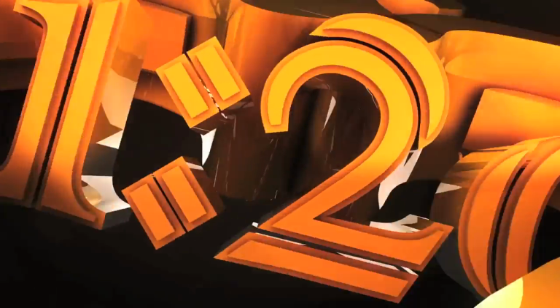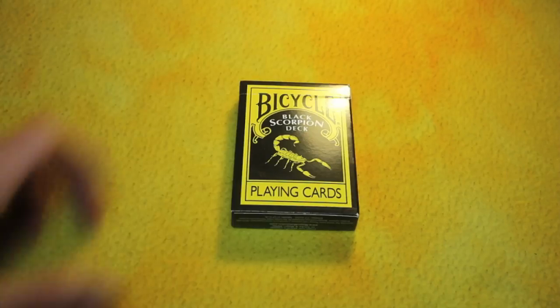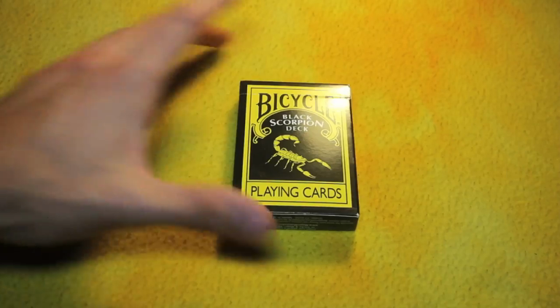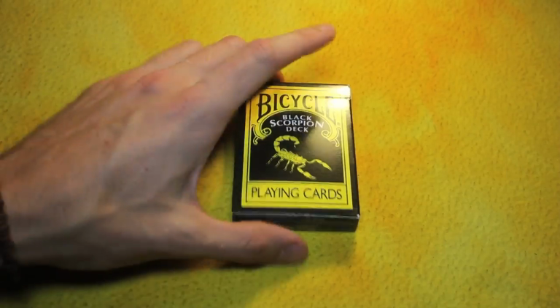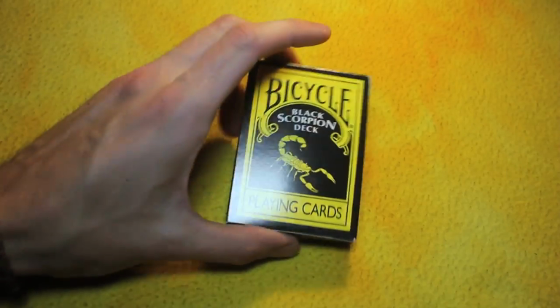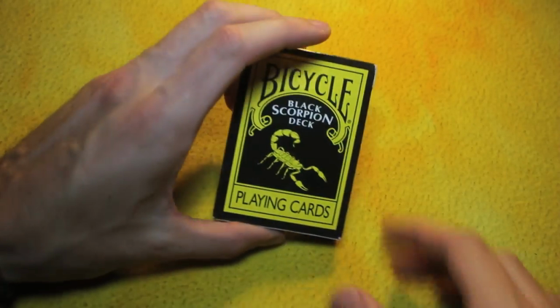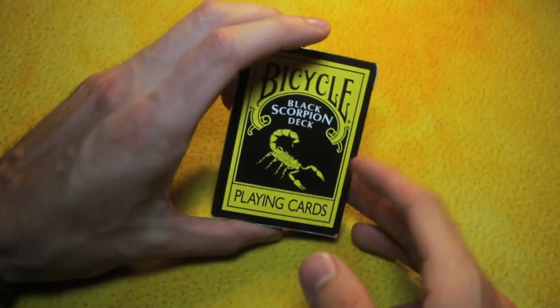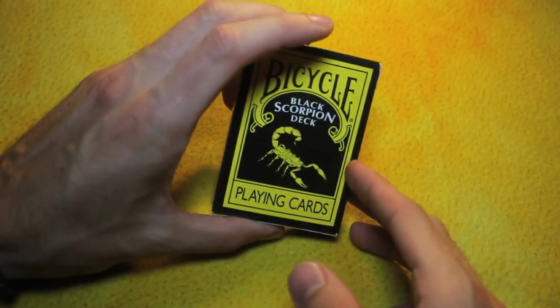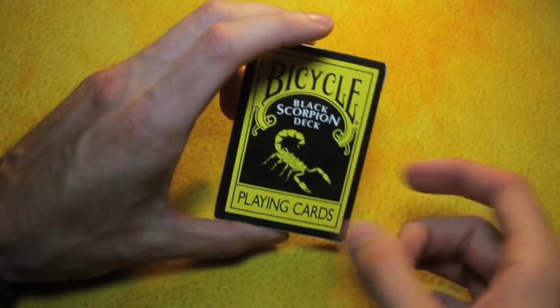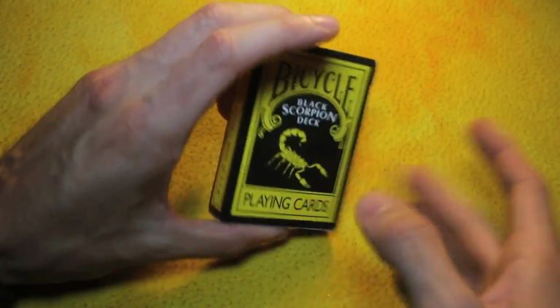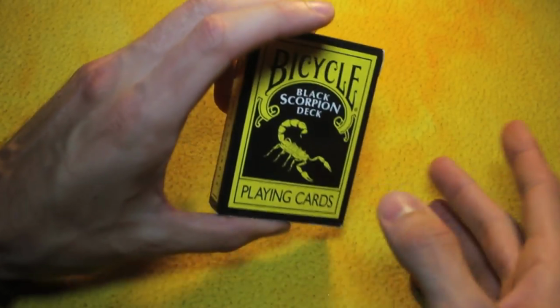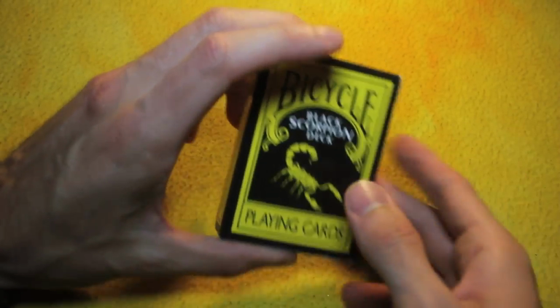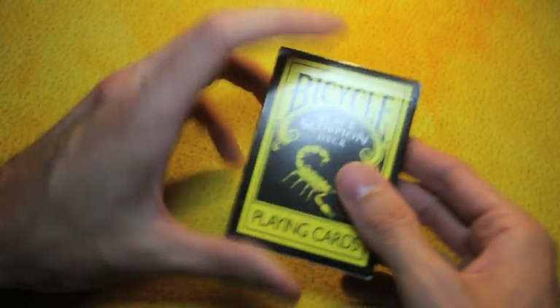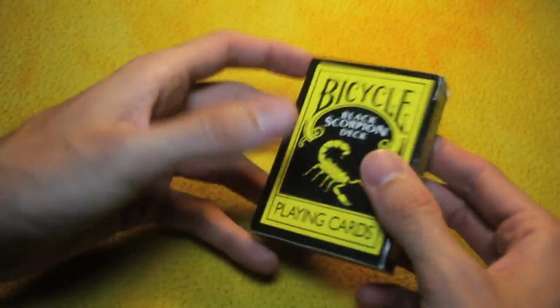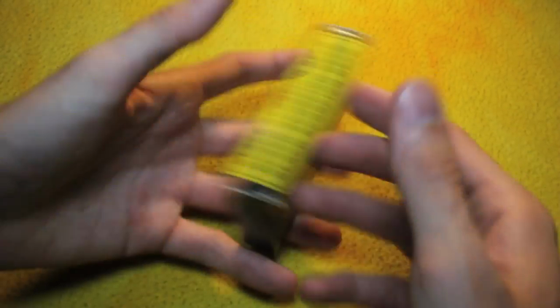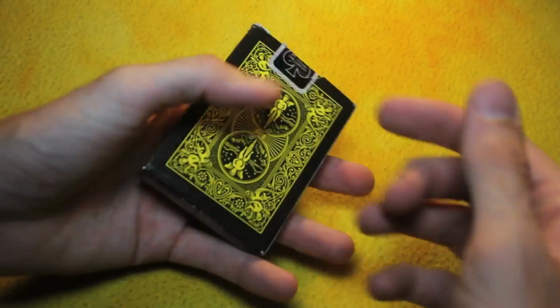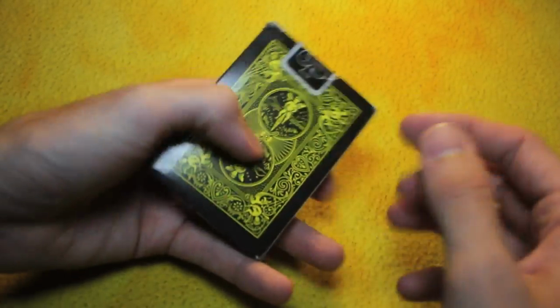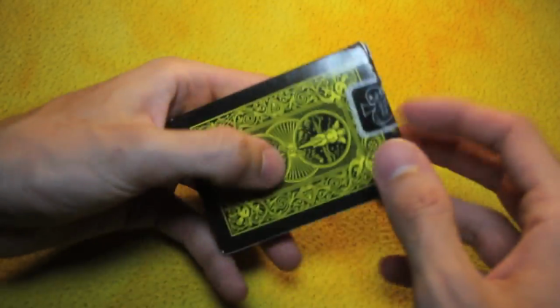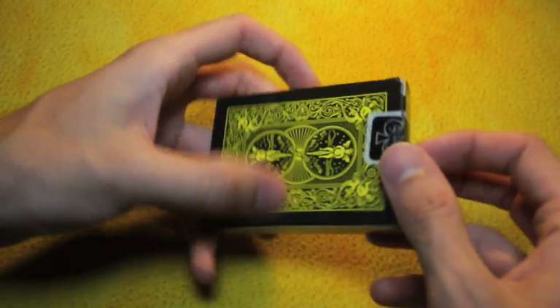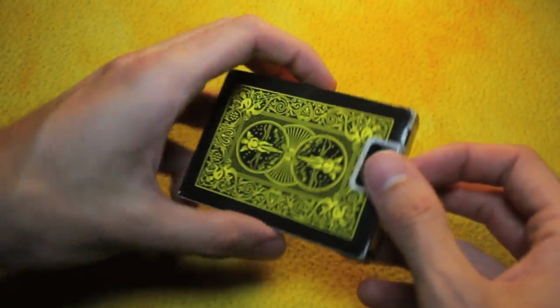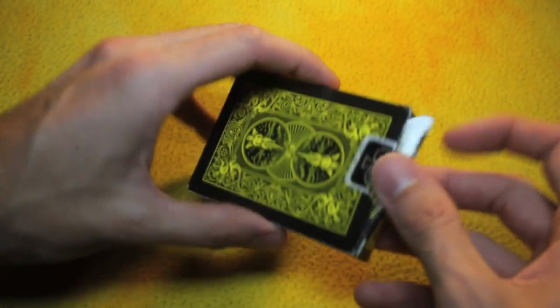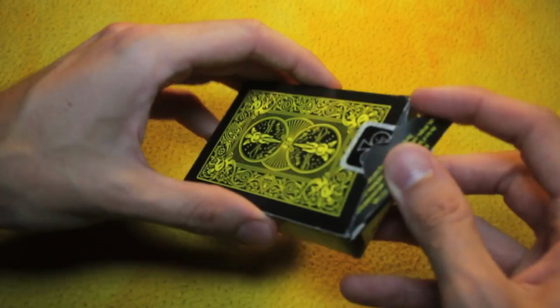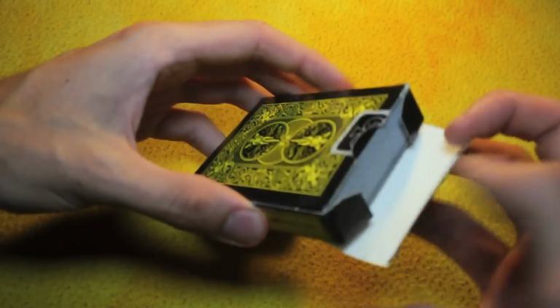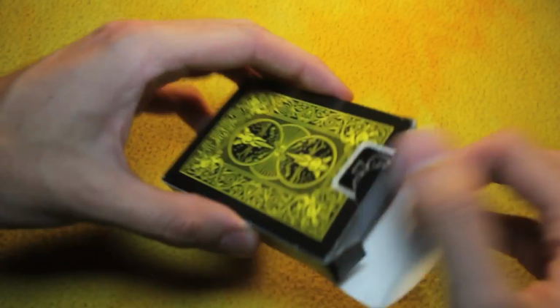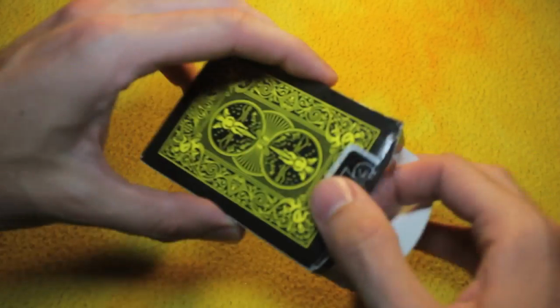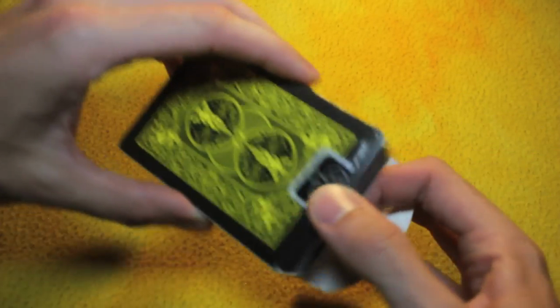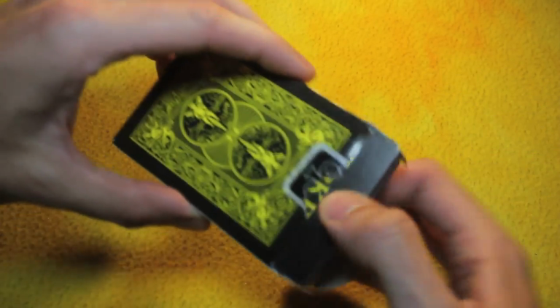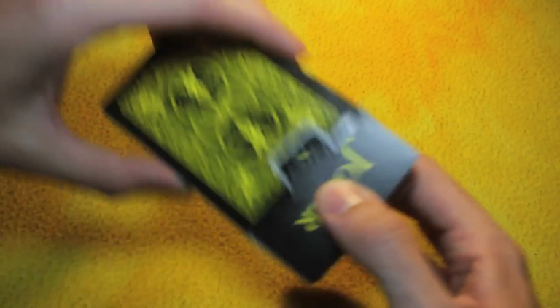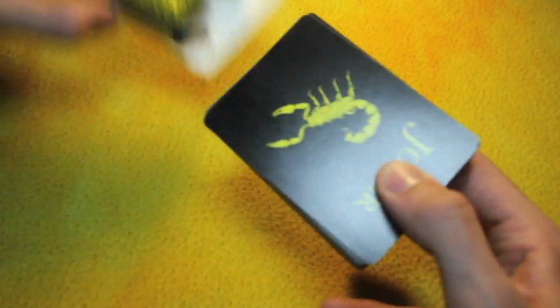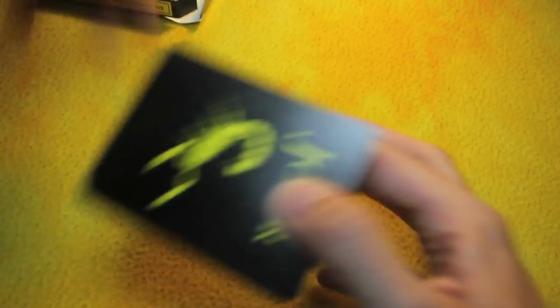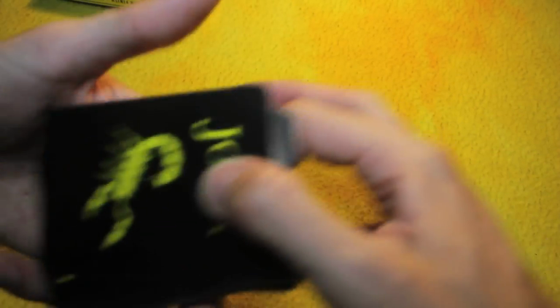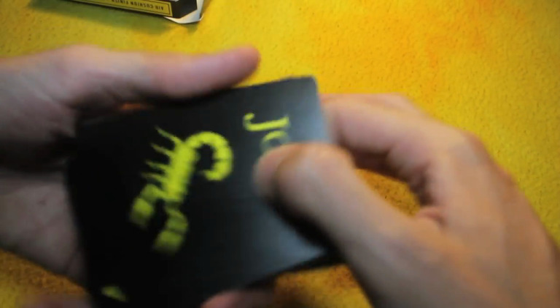Hey you guys, Jerk120 here to give a deck overview of my probably personal favorite deck of cards, the Black Scorpion deck.